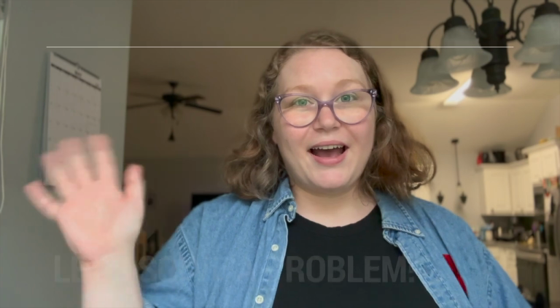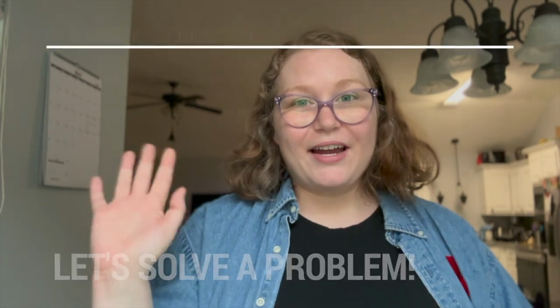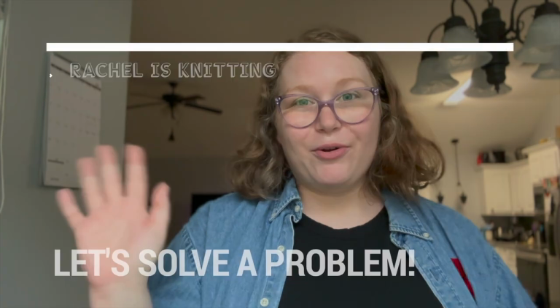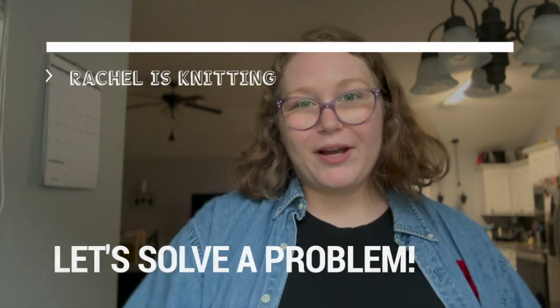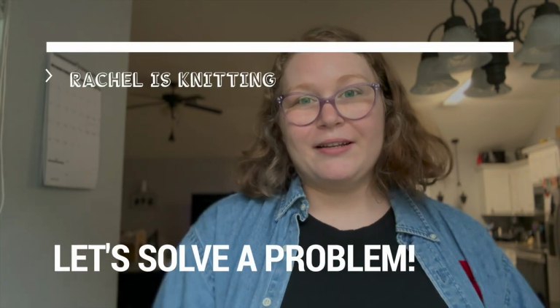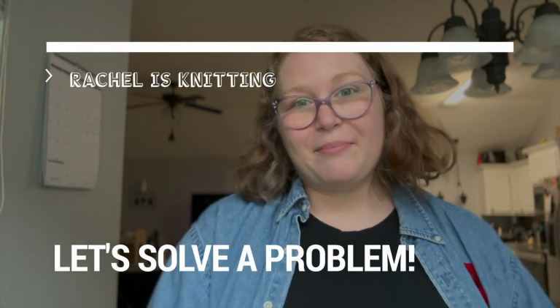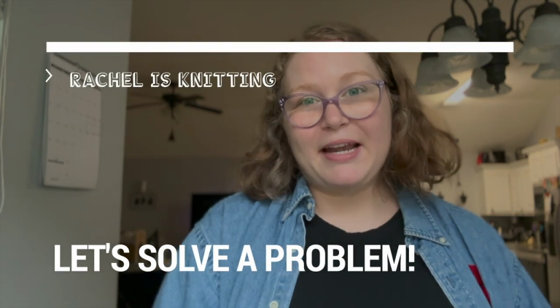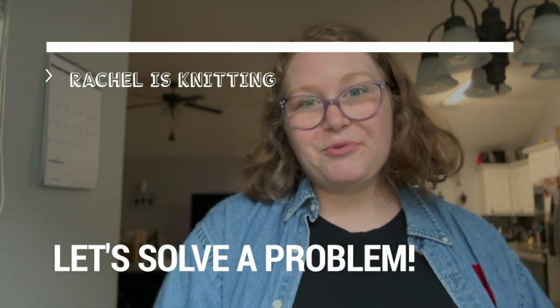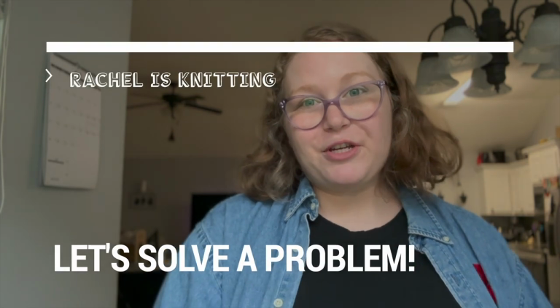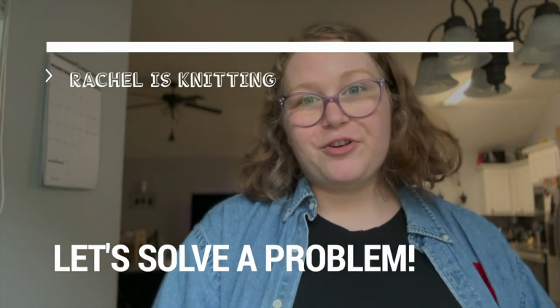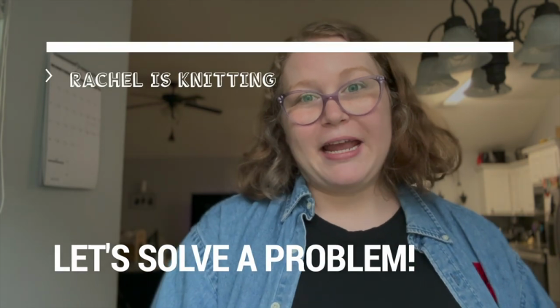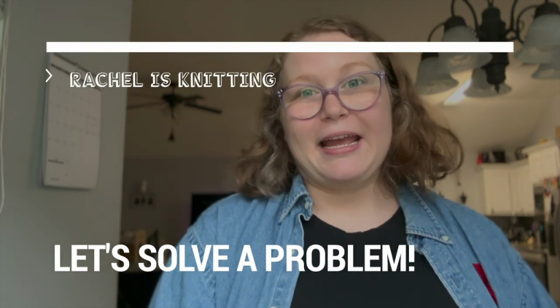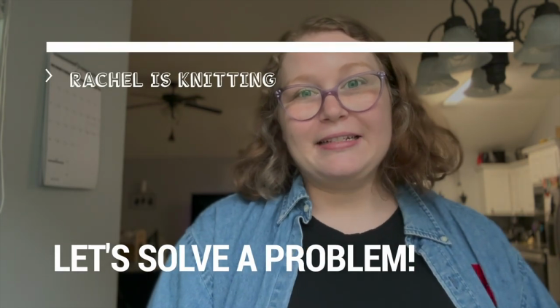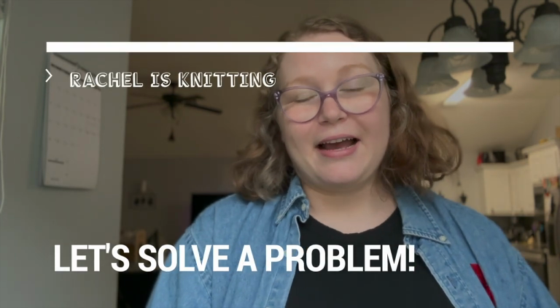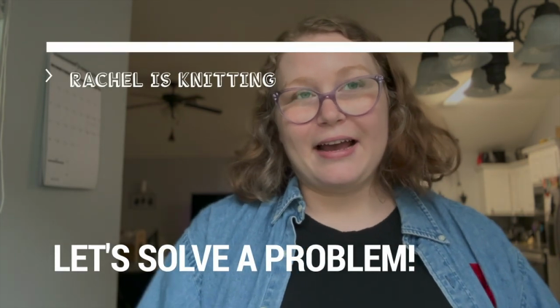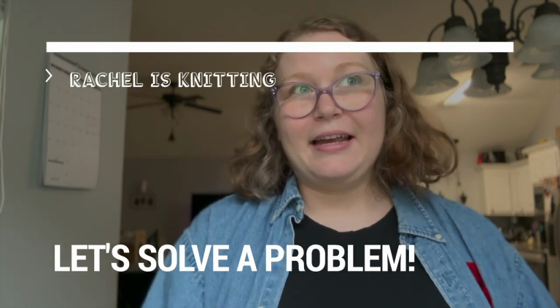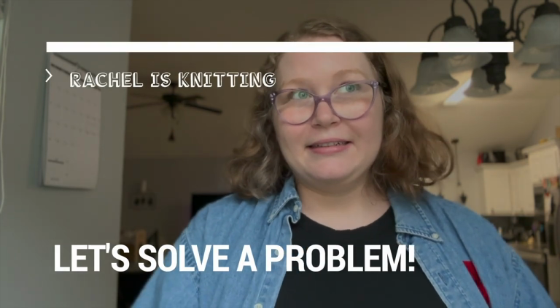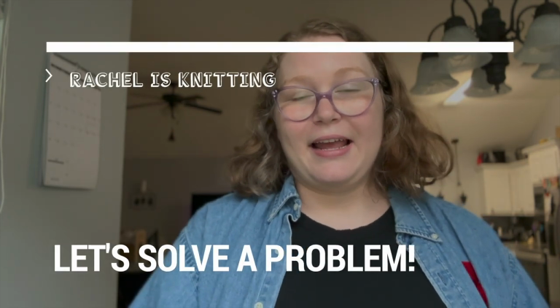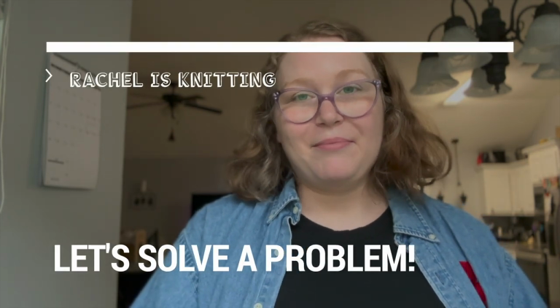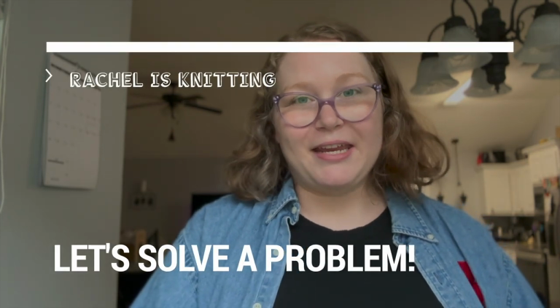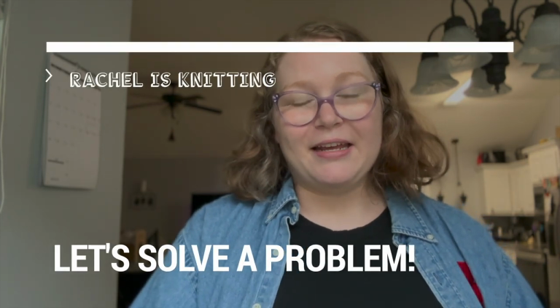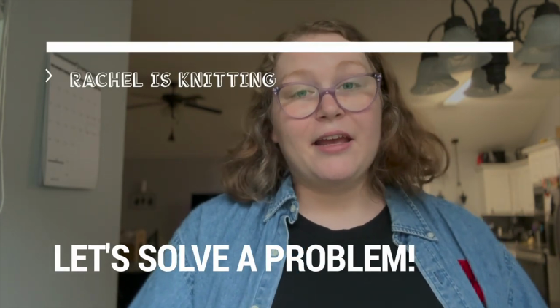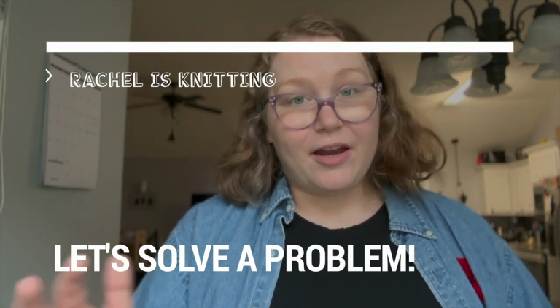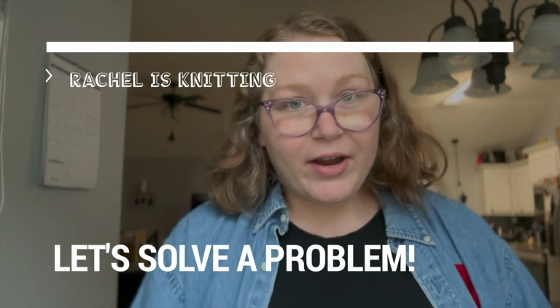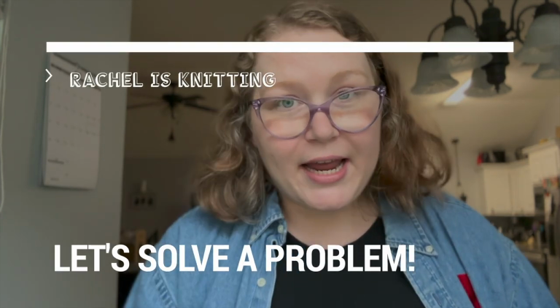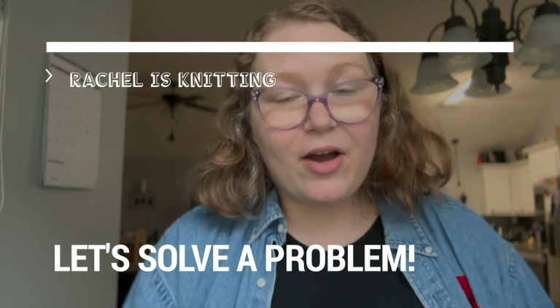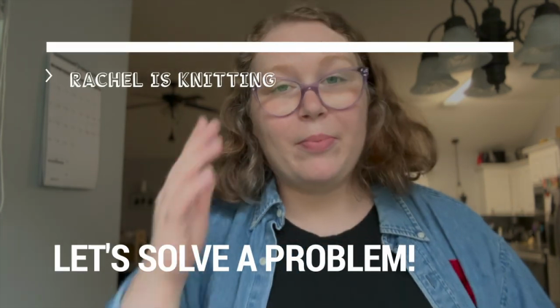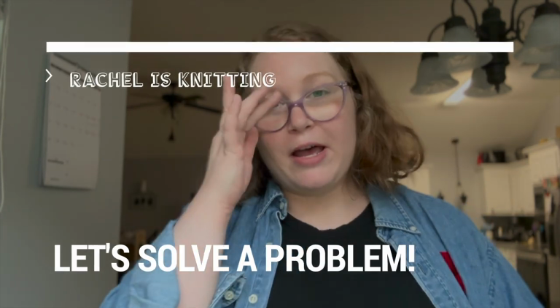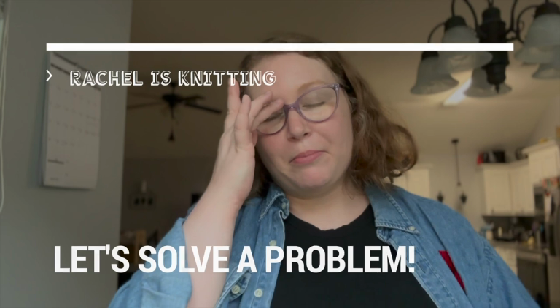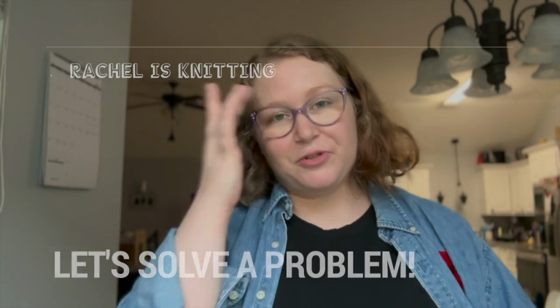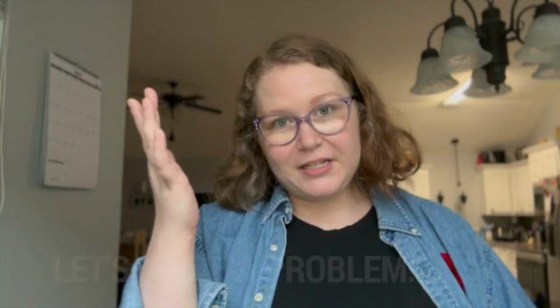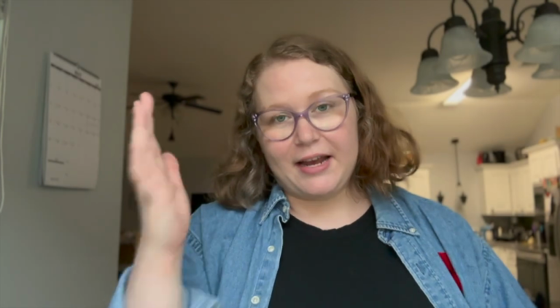Hi everyone, my name is Rachel and I am knitting. Not right now, but most of the time.